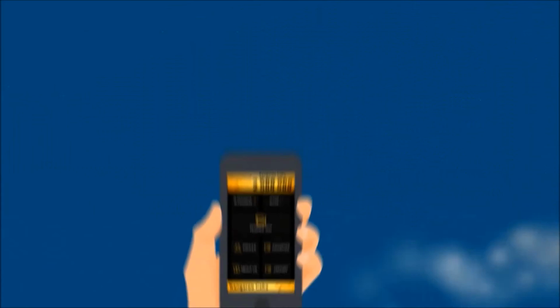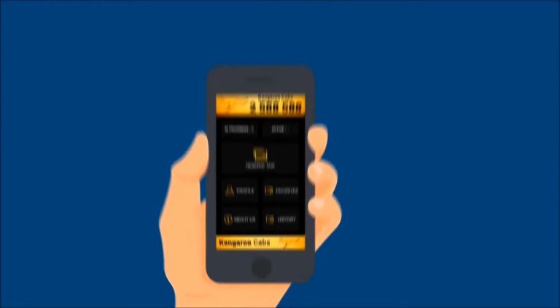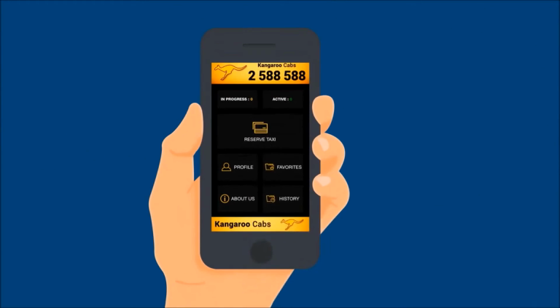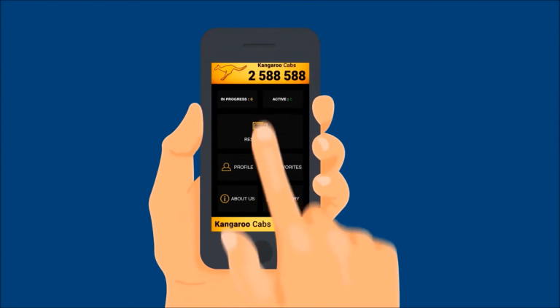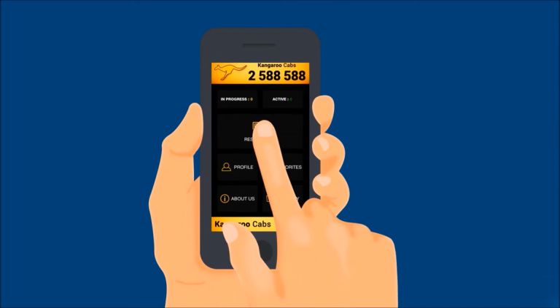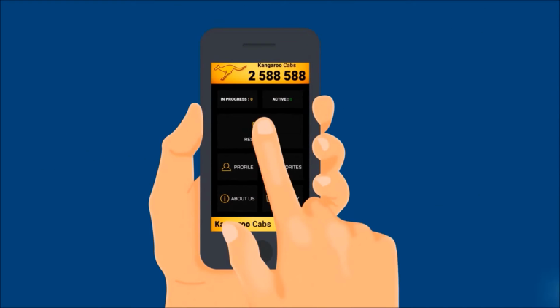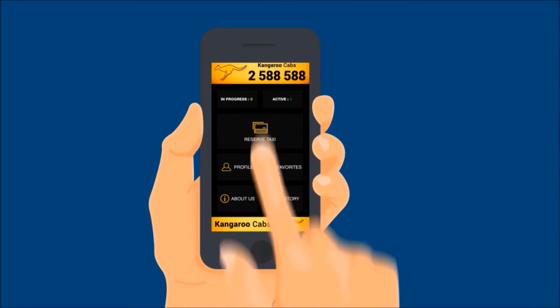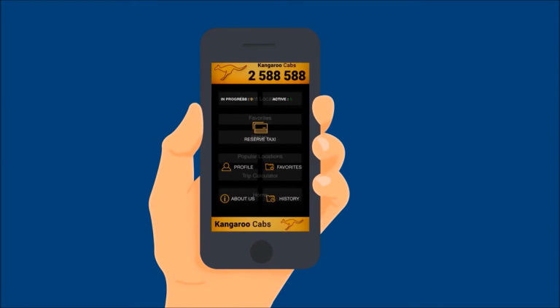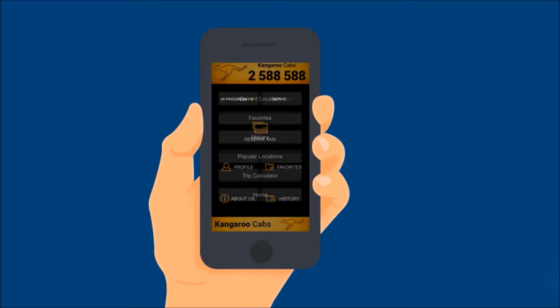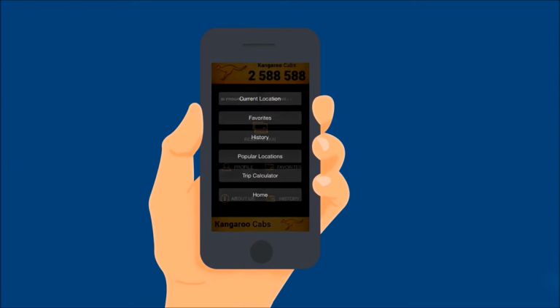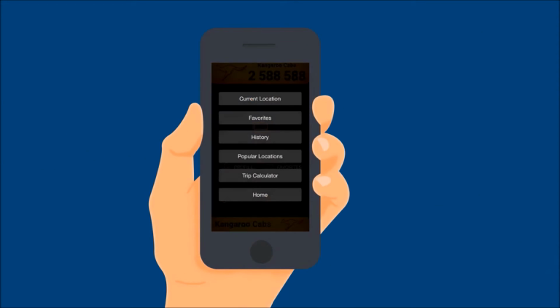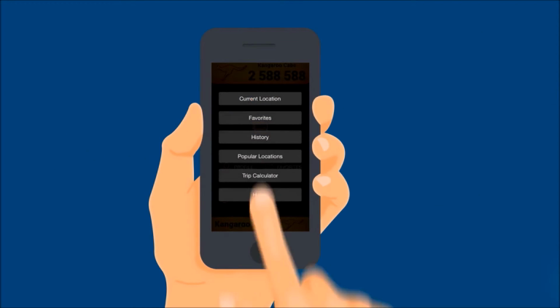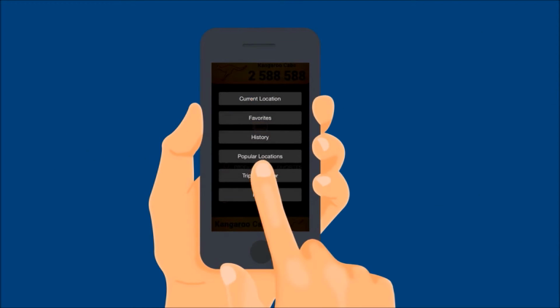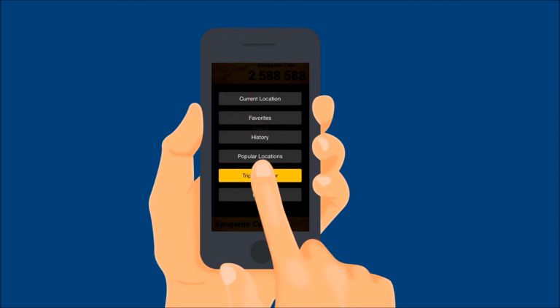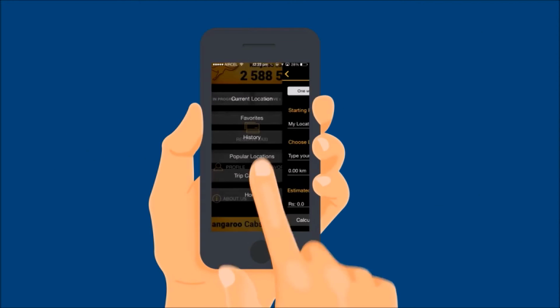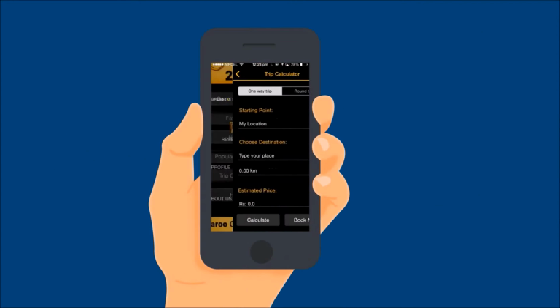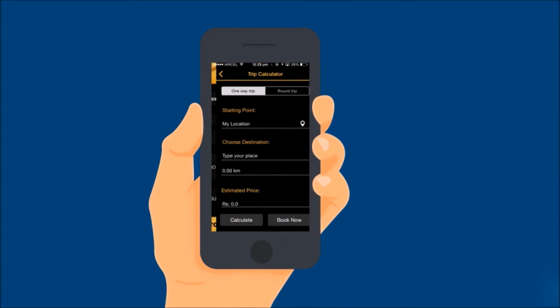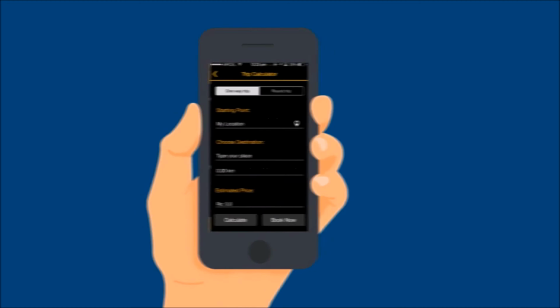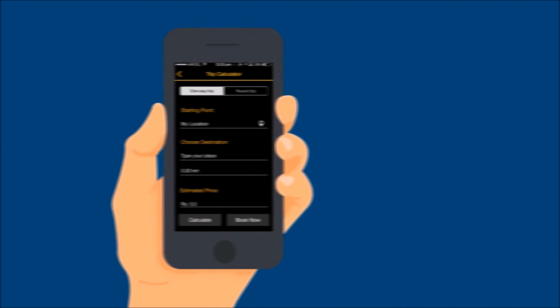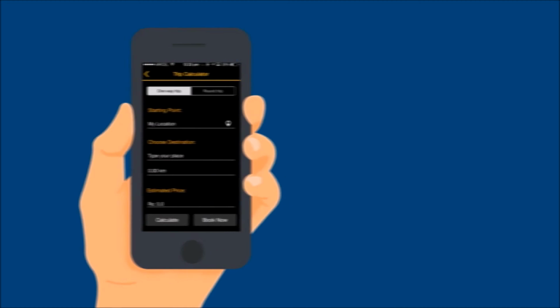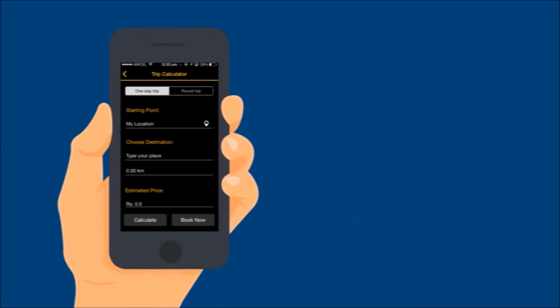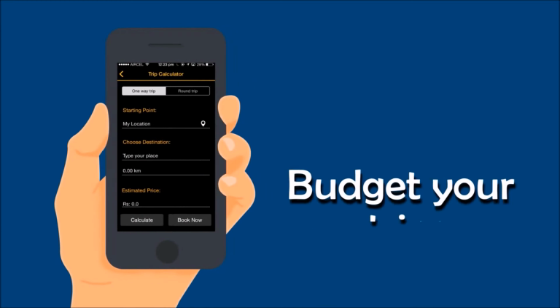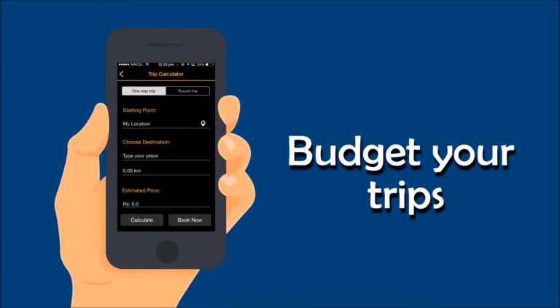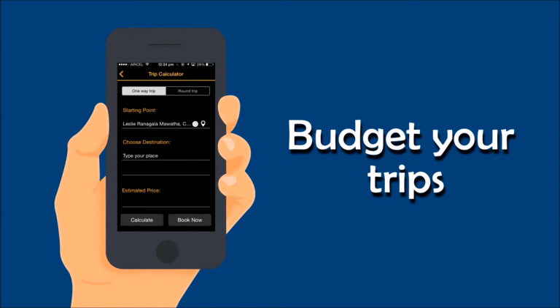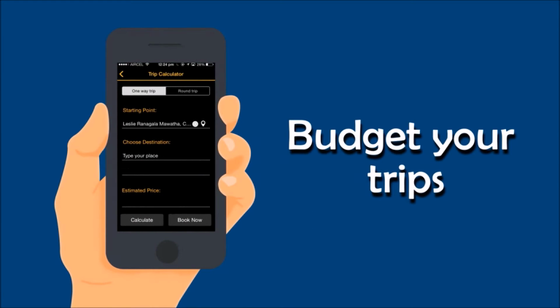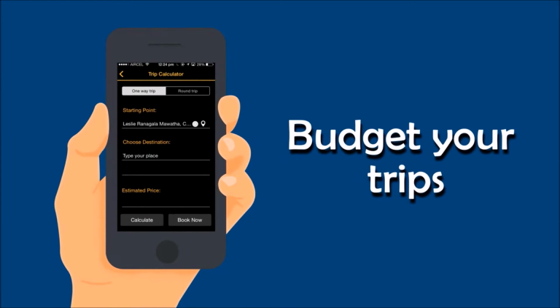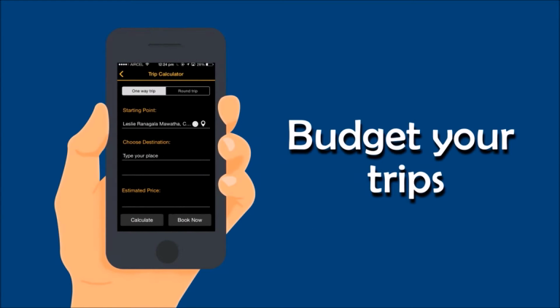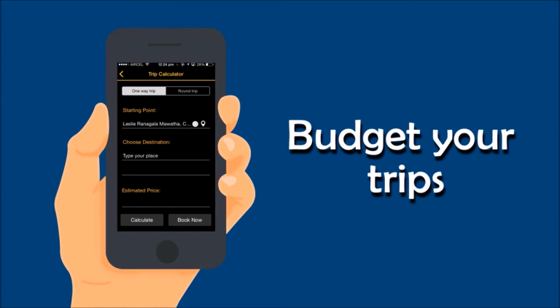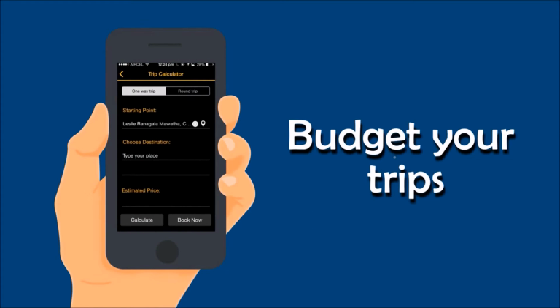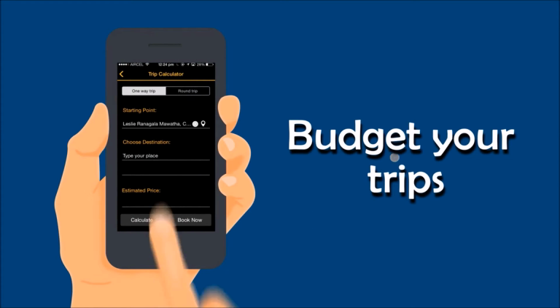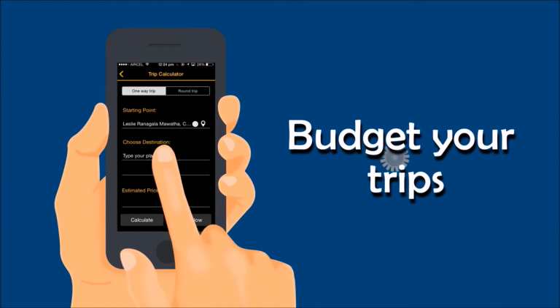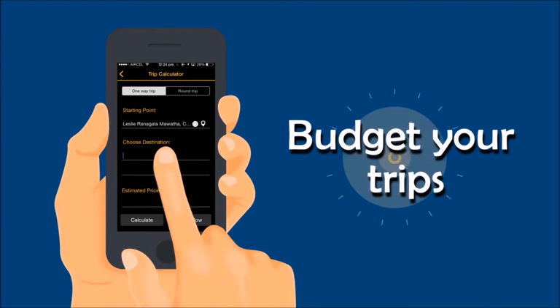Plan your ride before you get in — pre-calculate your journeys with our trip calculator.